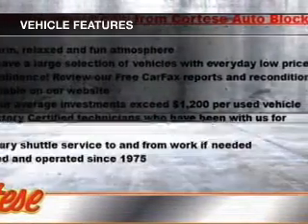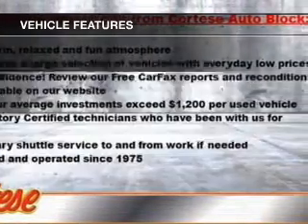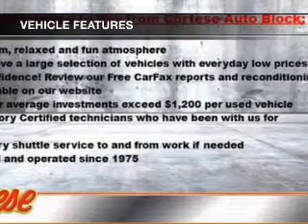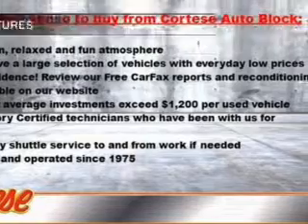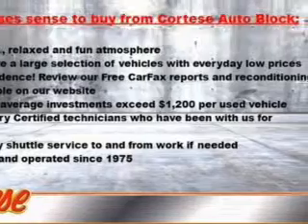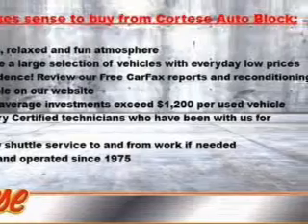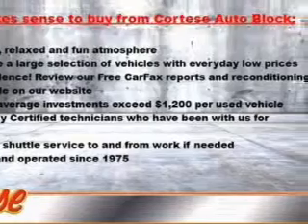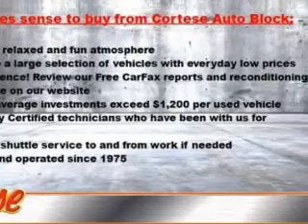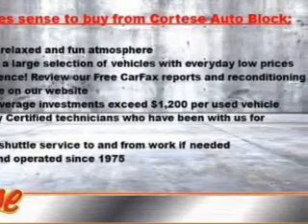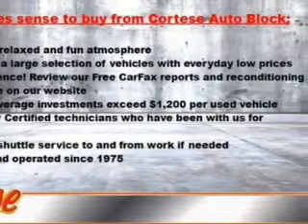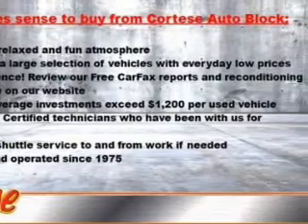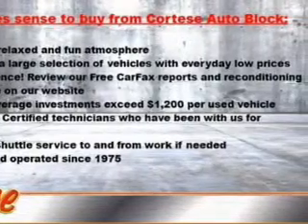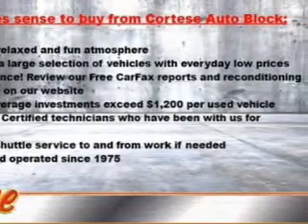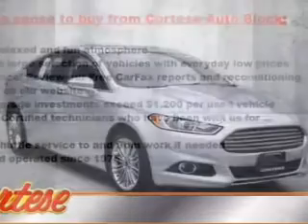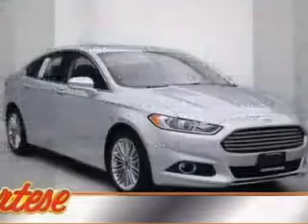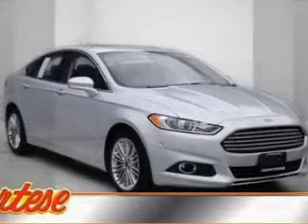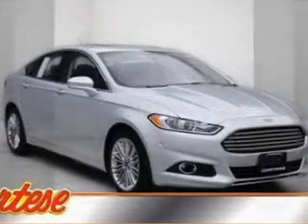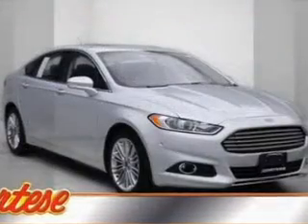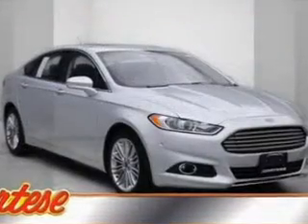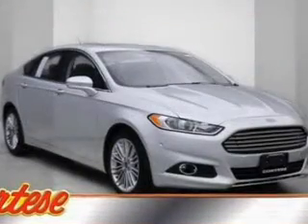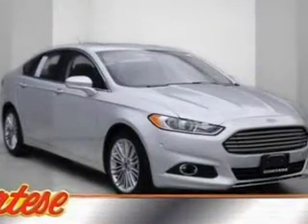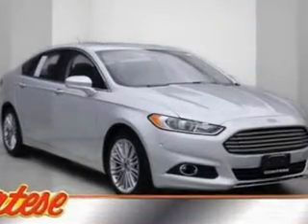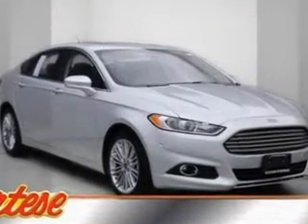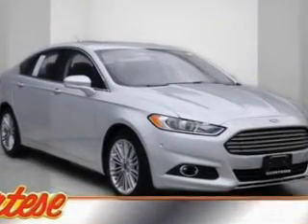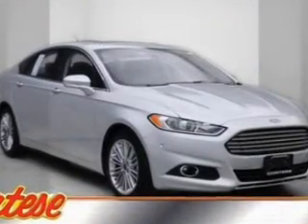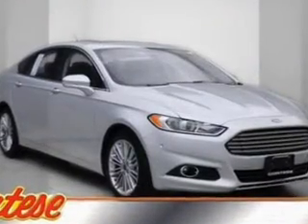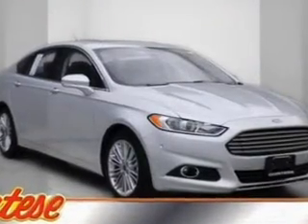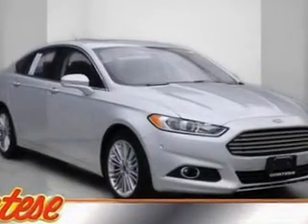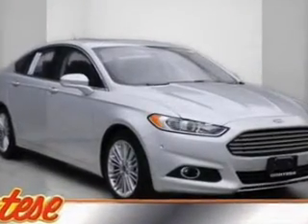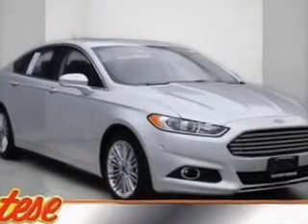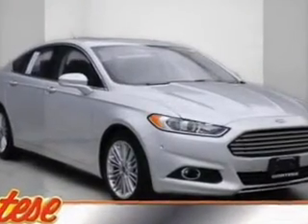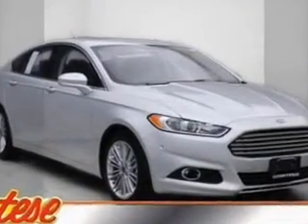Additional features include steering wheel controls, aluminum rims, dual temperature controls, and automatic climate control.